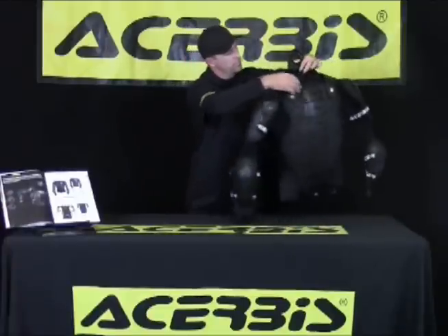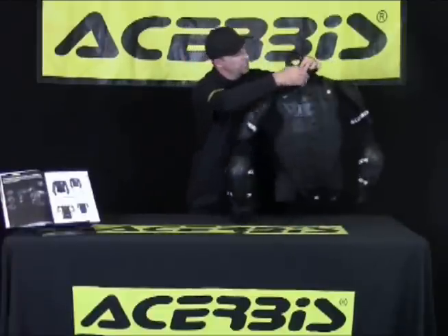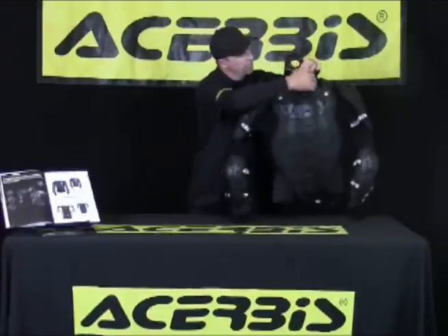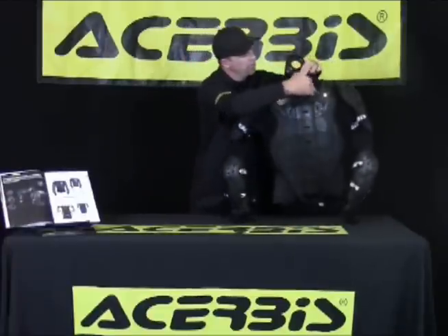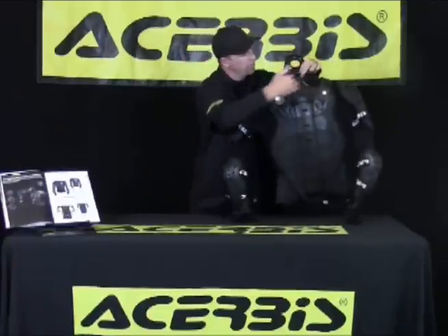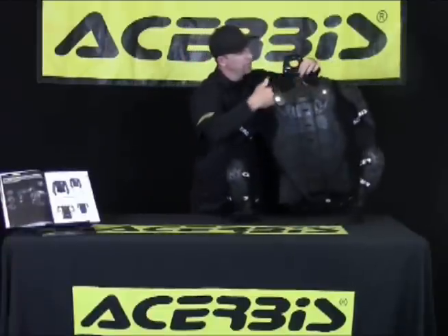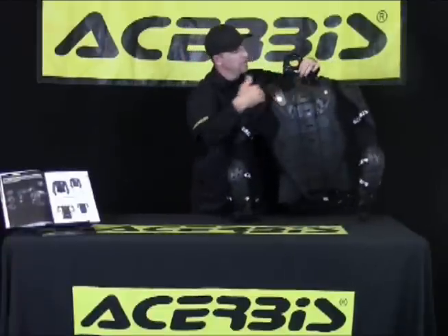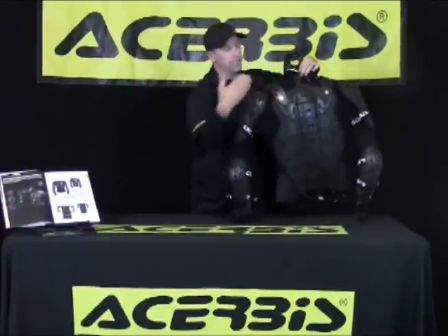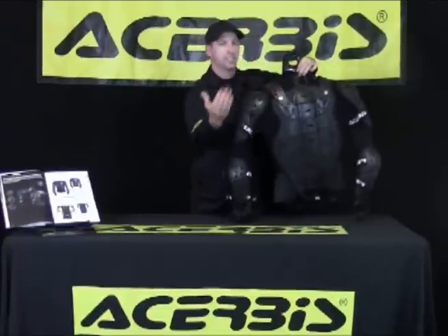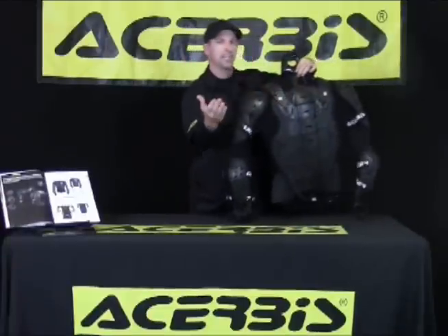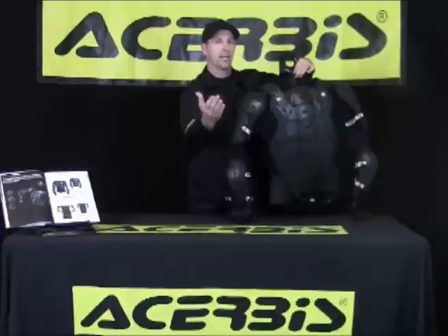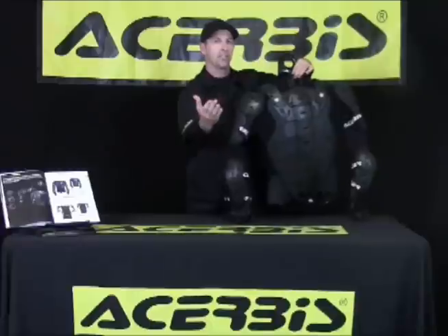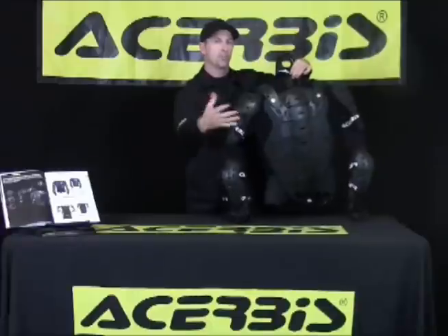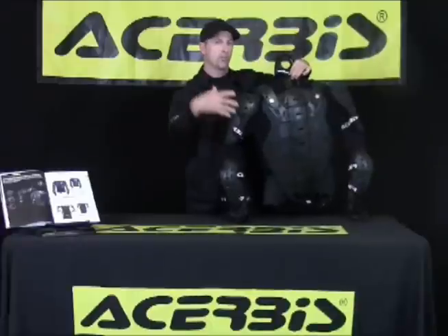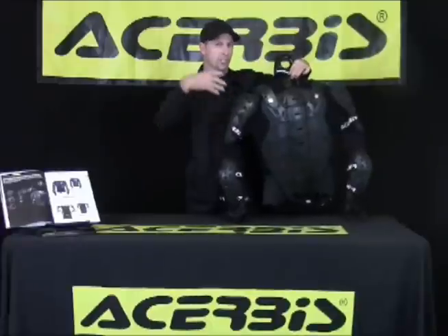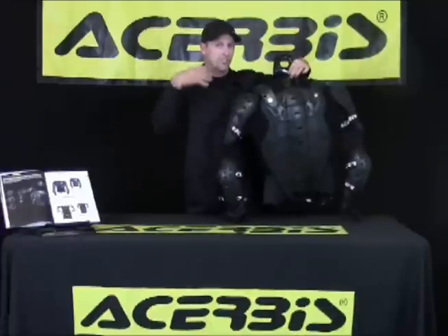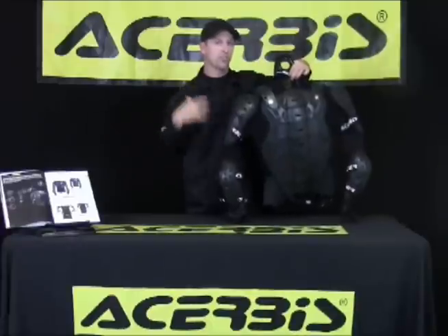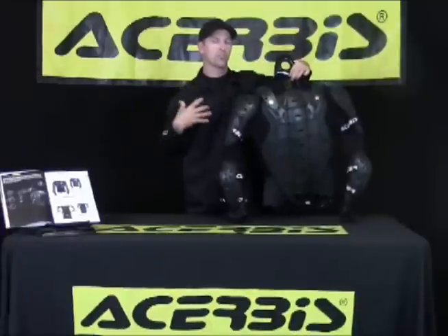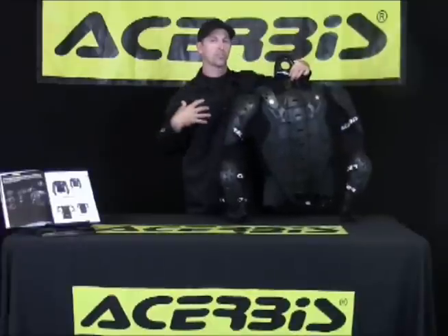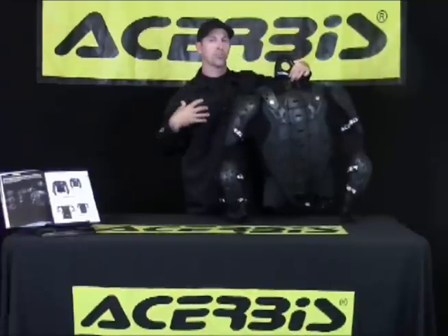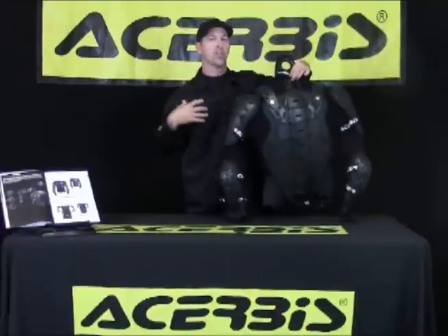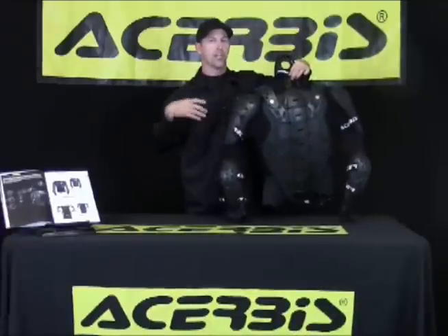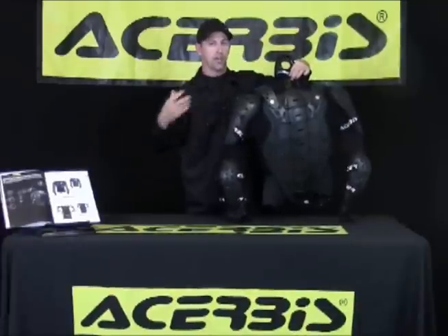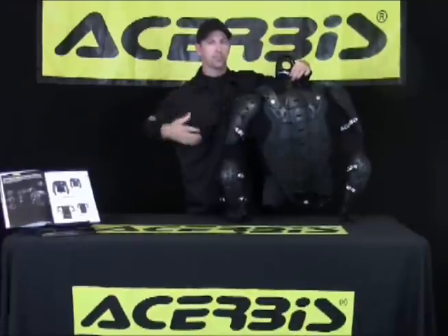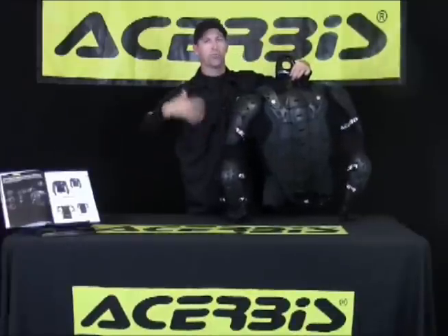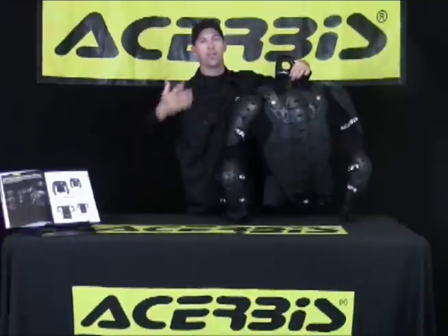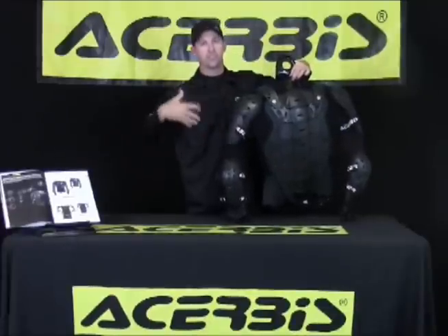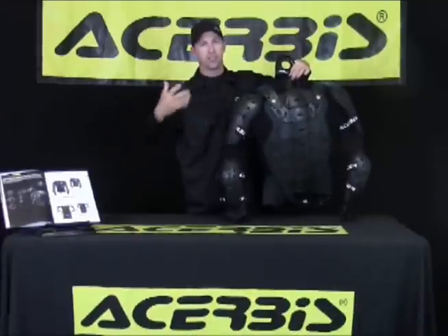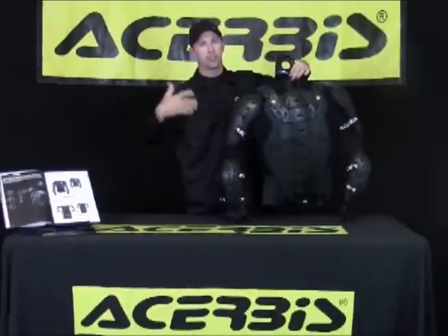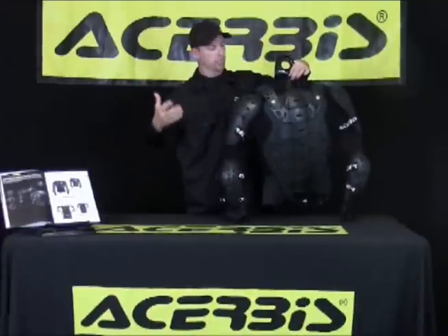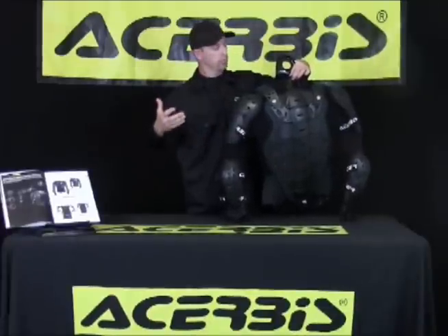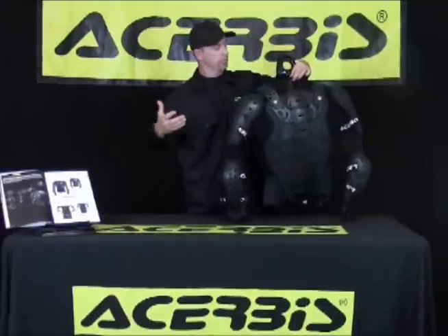The next feature I'd like to point out is it comes fully ventilated, as you see here, front and rear, and they did that so when it is under your shirt, it helps you to ride and stay a little bit cooler.